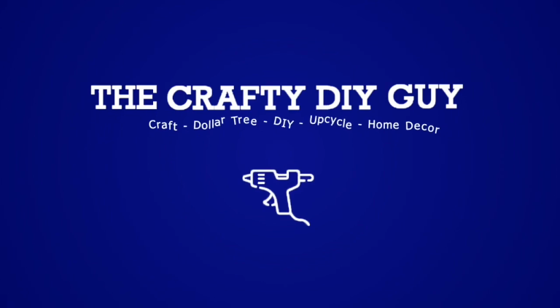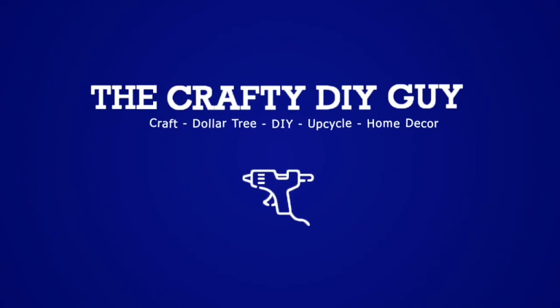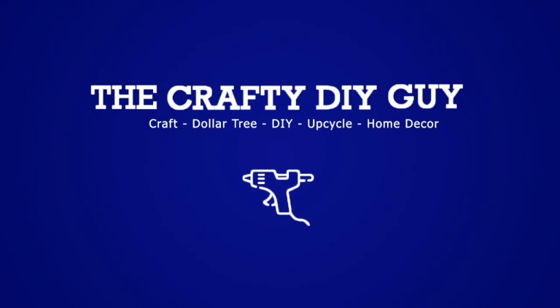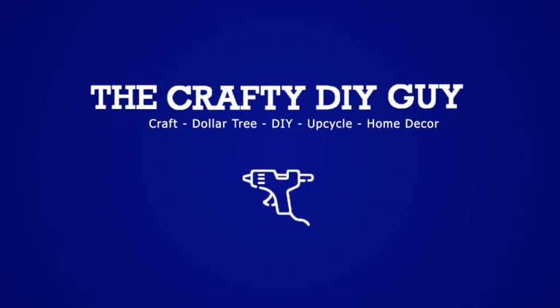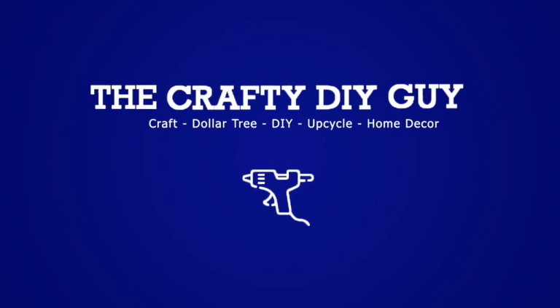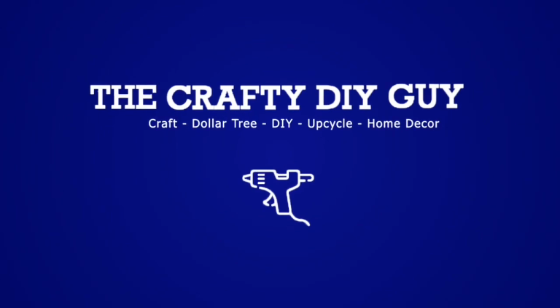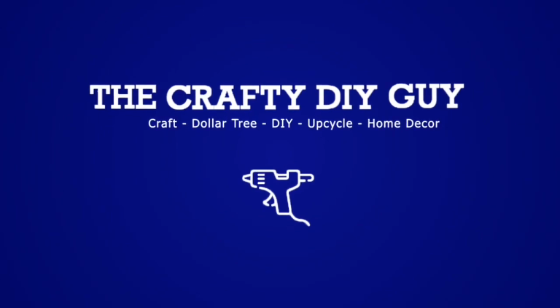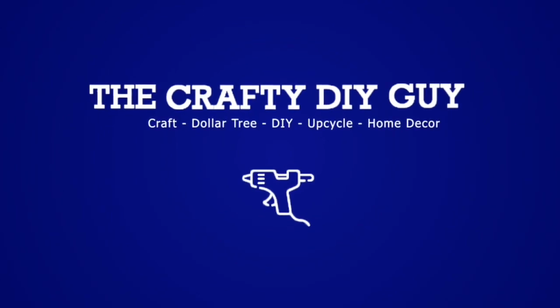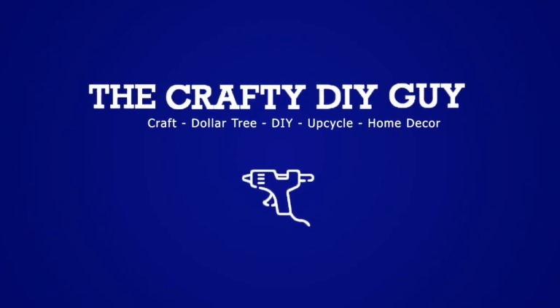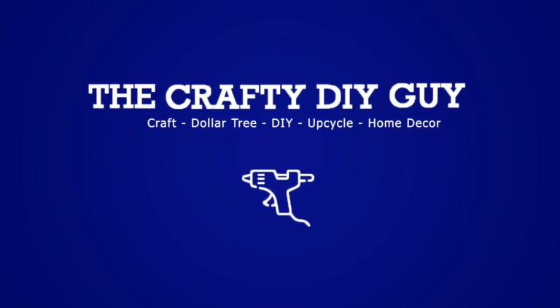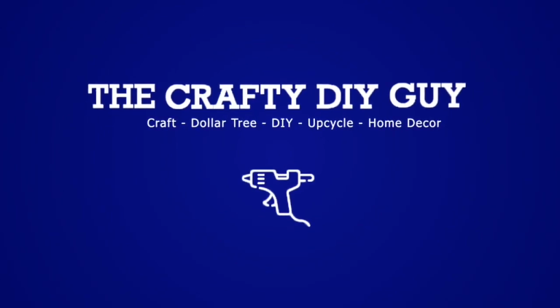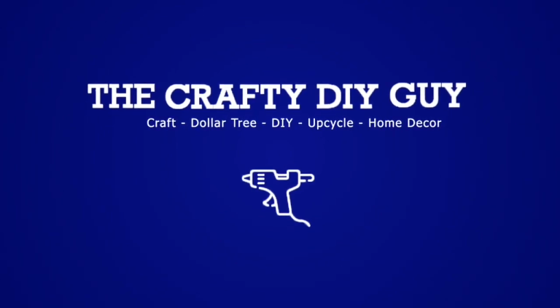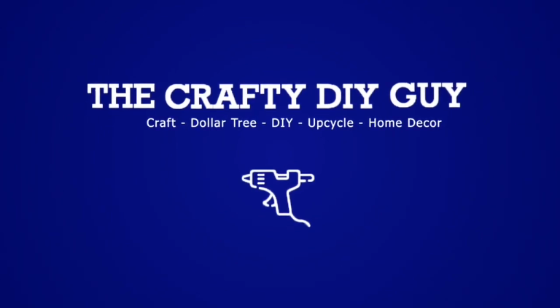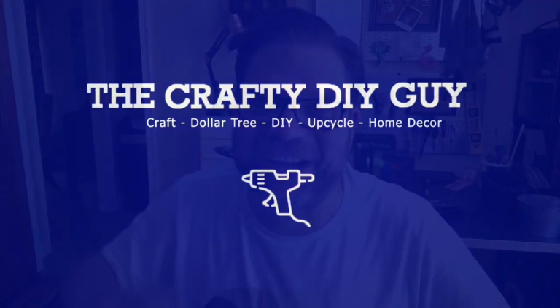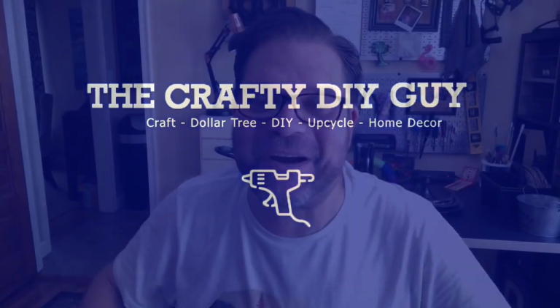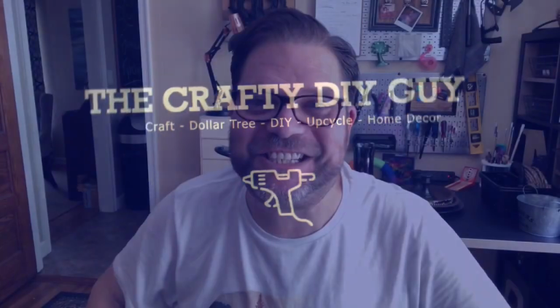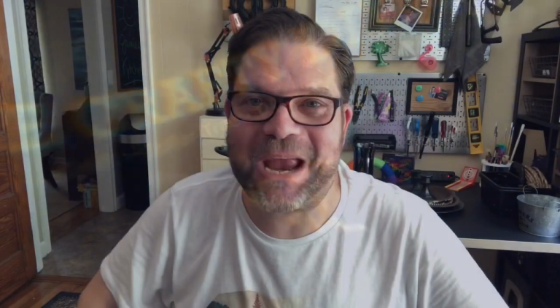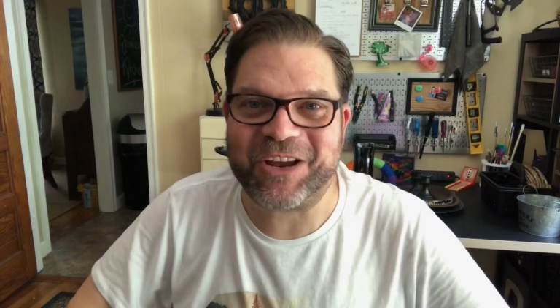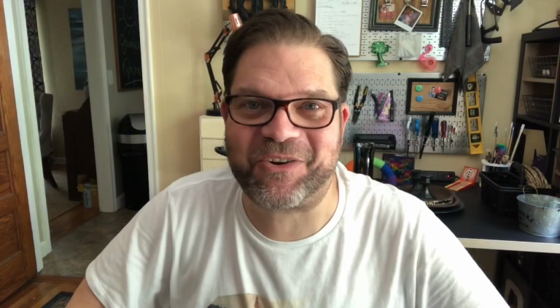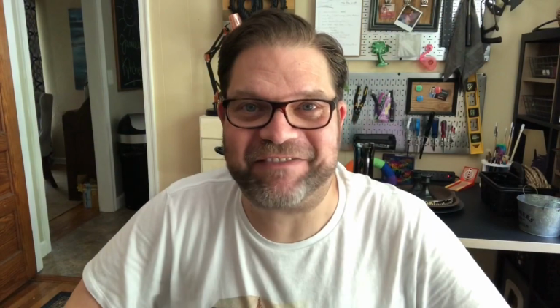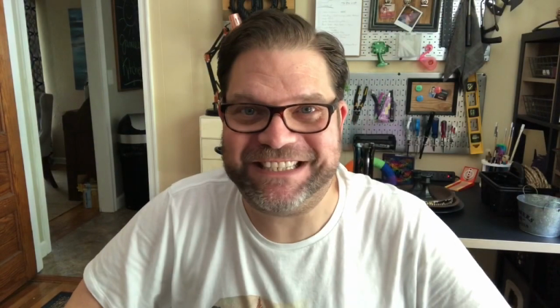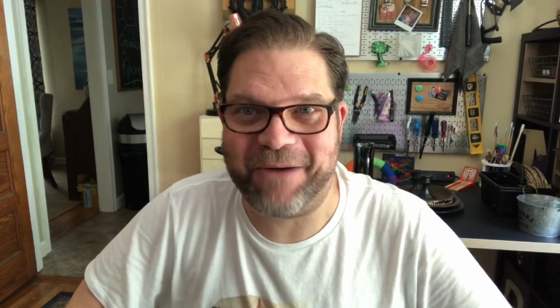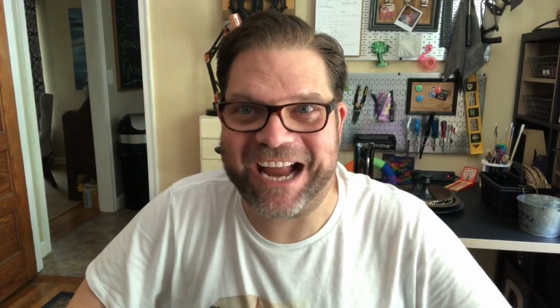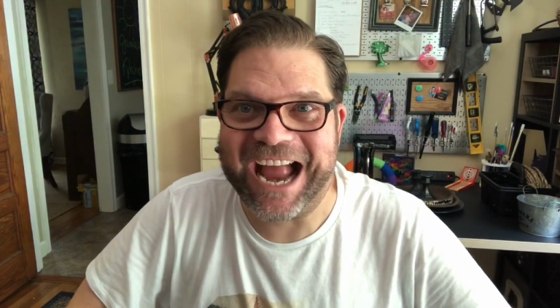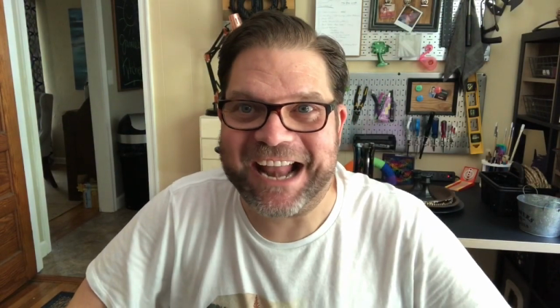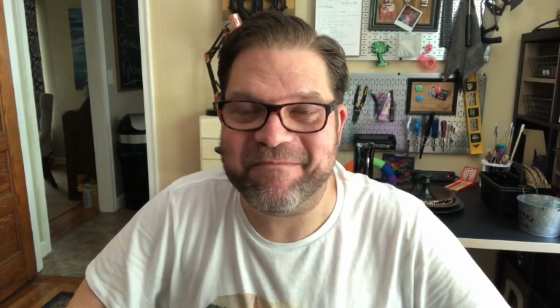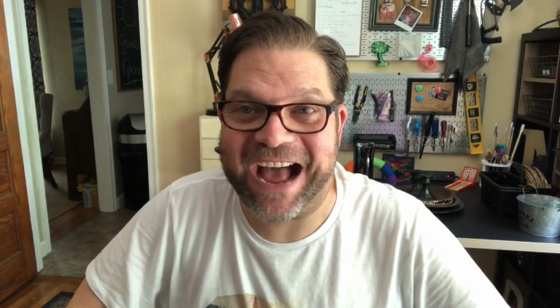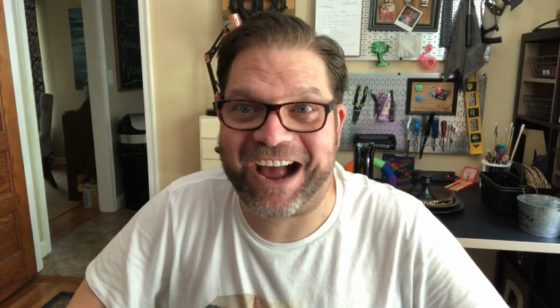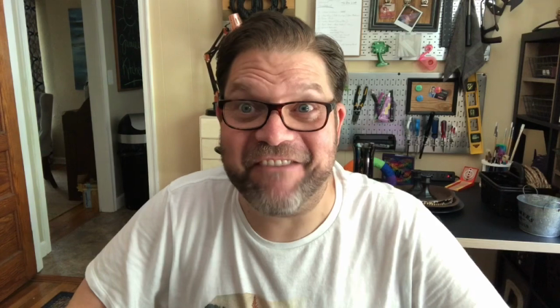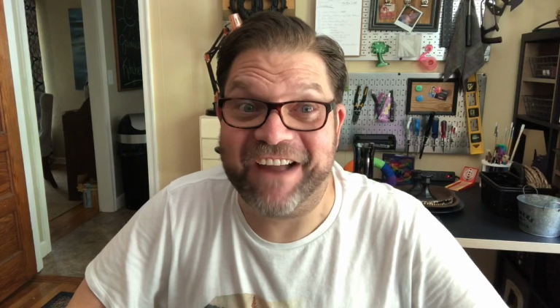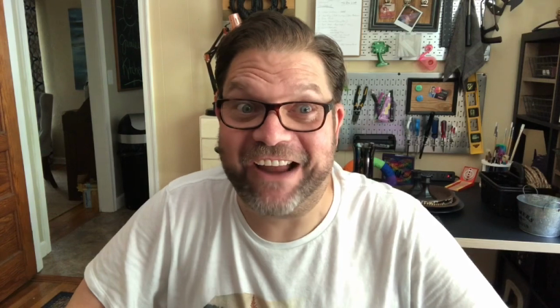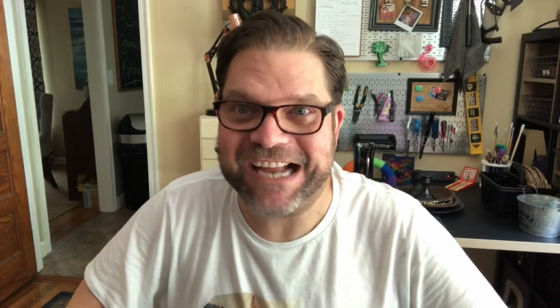How's it going? It's Jamie, your crafty DIY guy, and I'm back. I'm very excited about these projects today in this video.